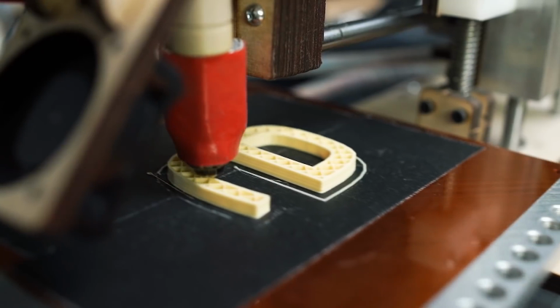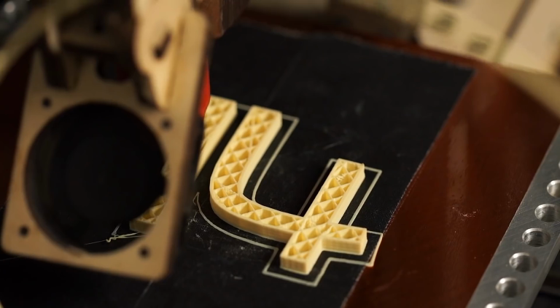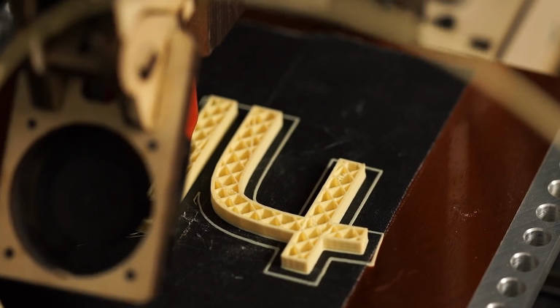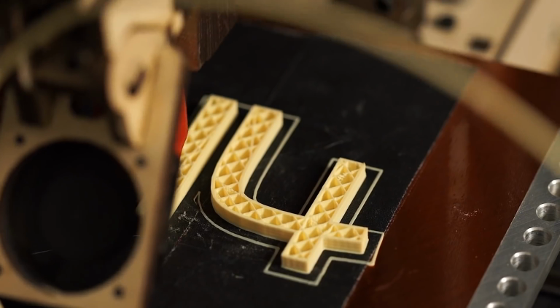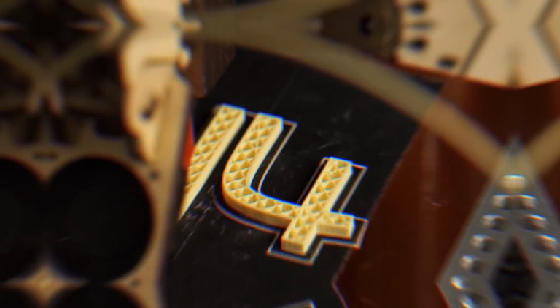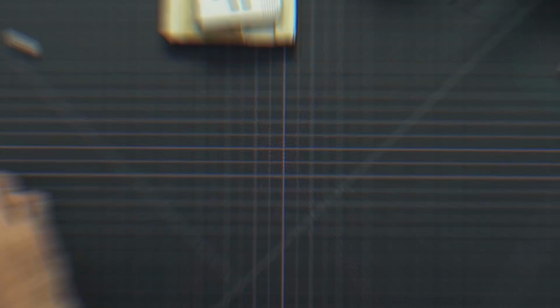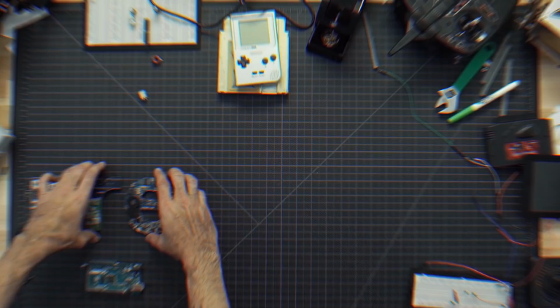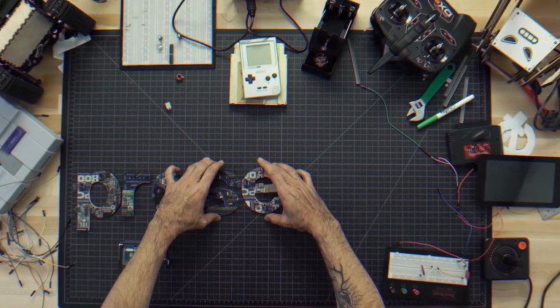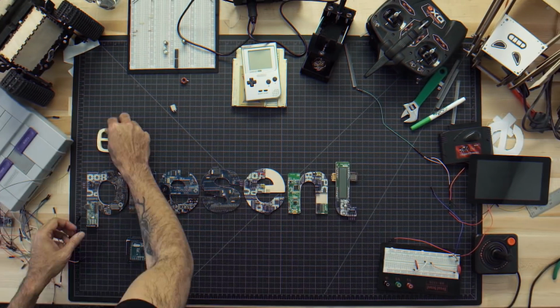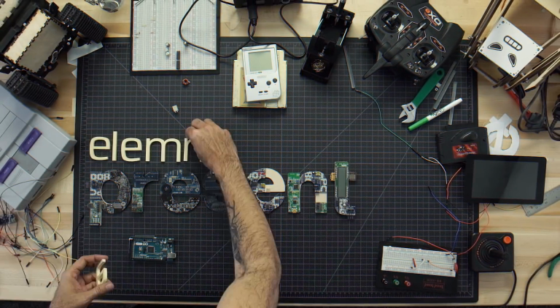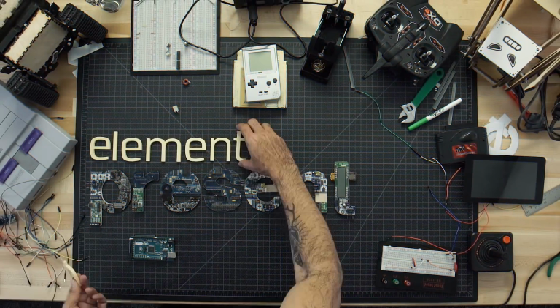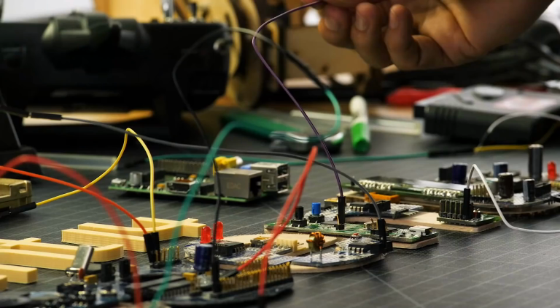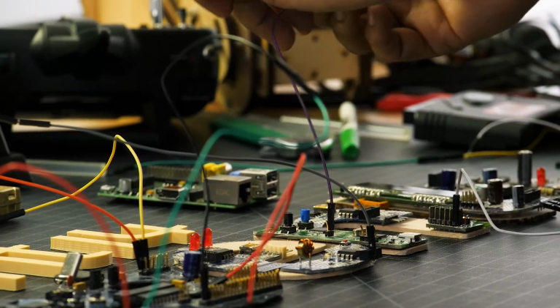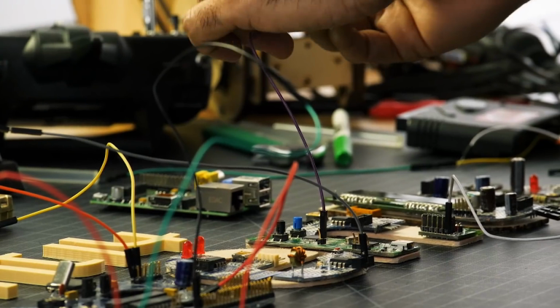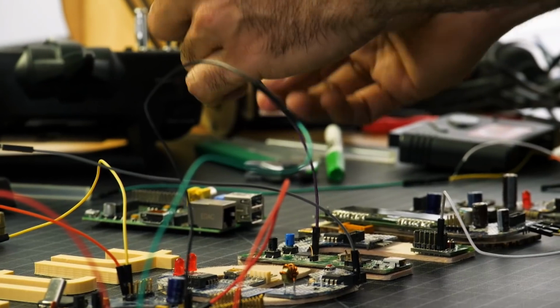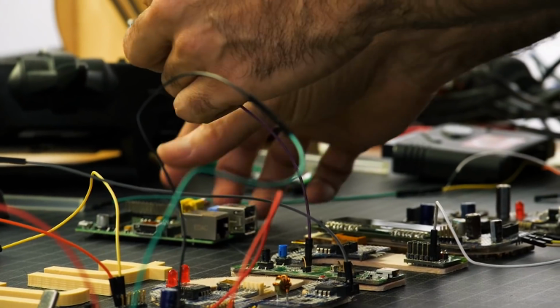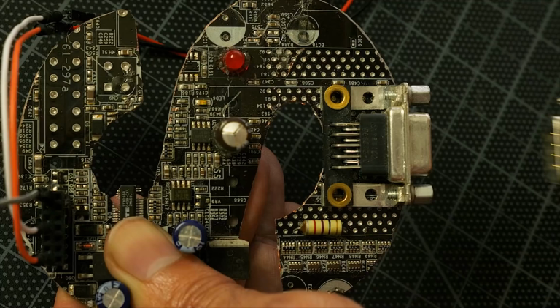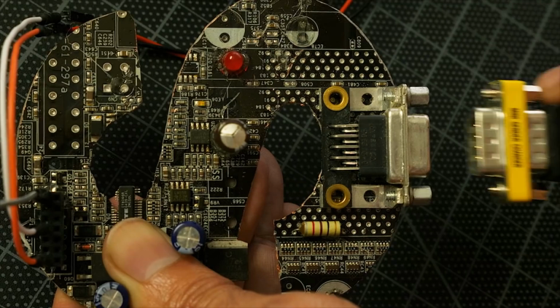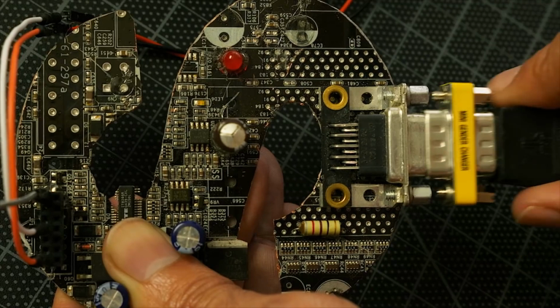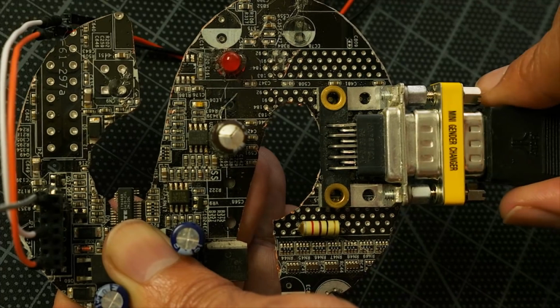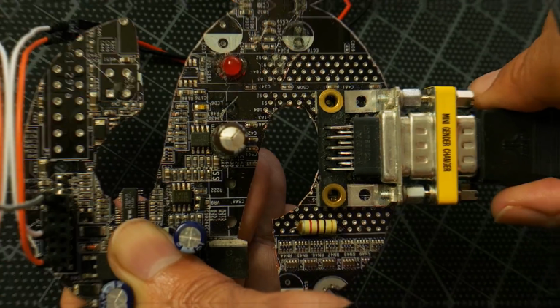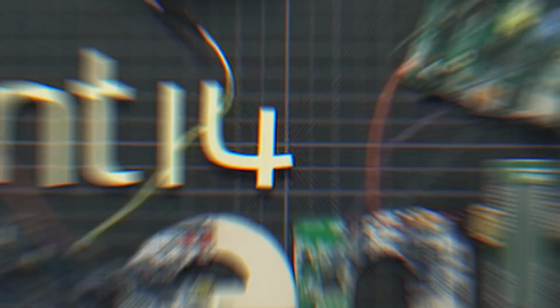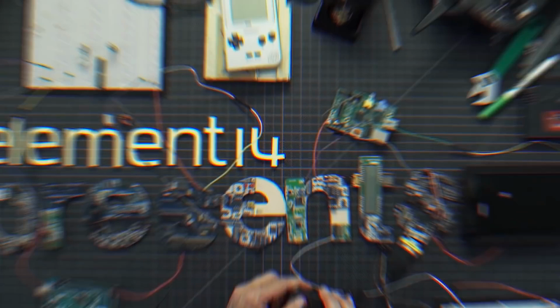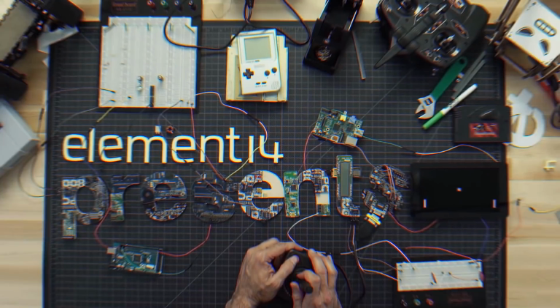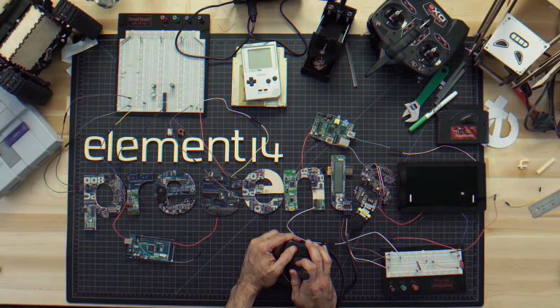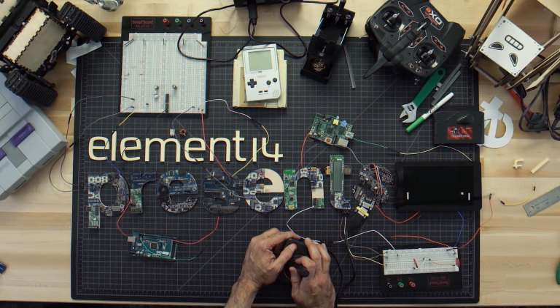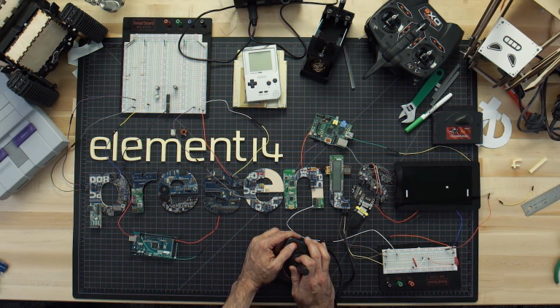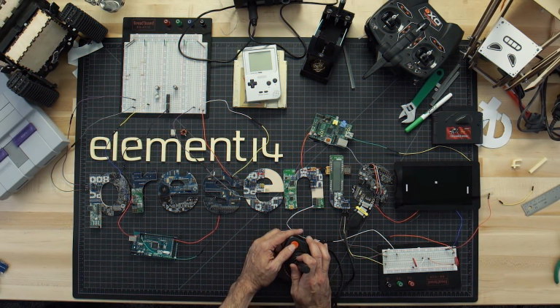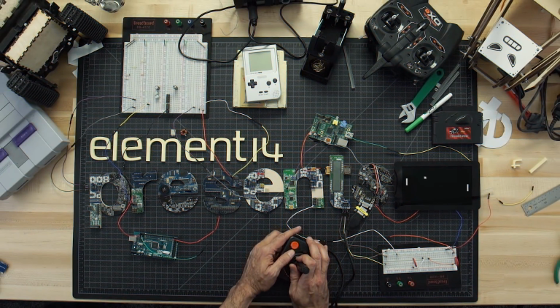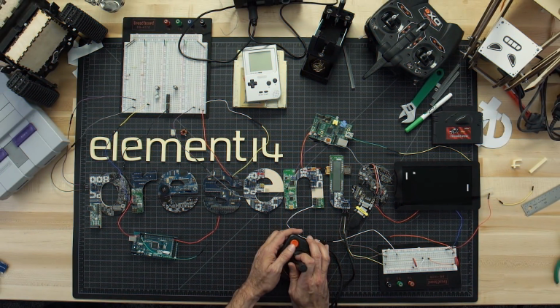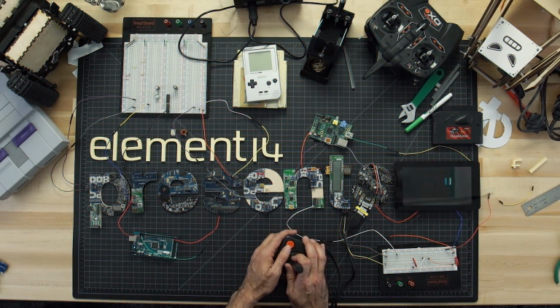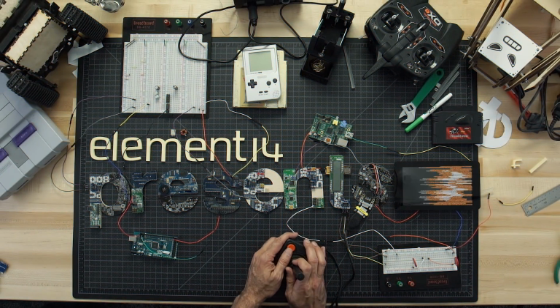Element 14 Presents brings you innovative projects using electronics, engineering and more.